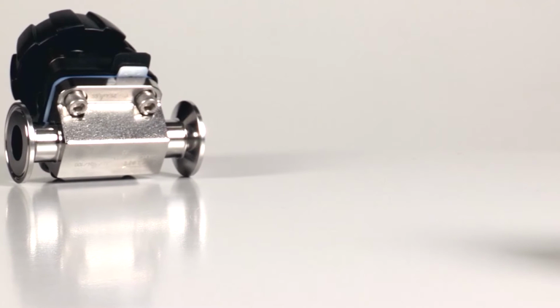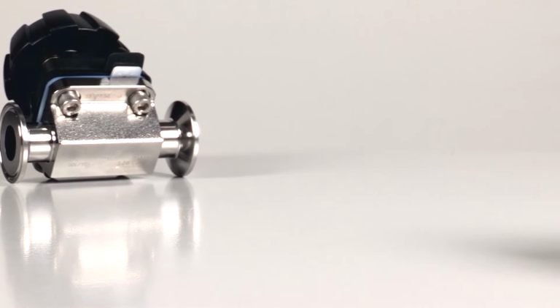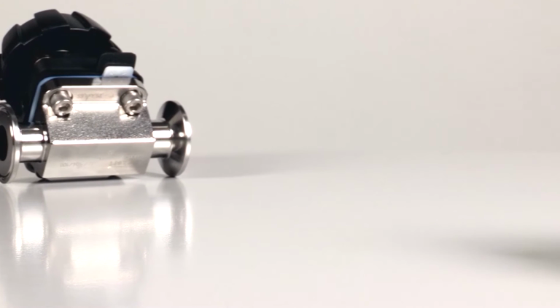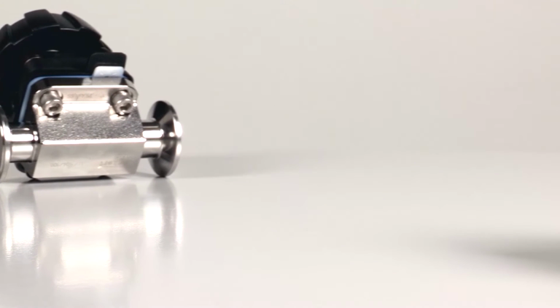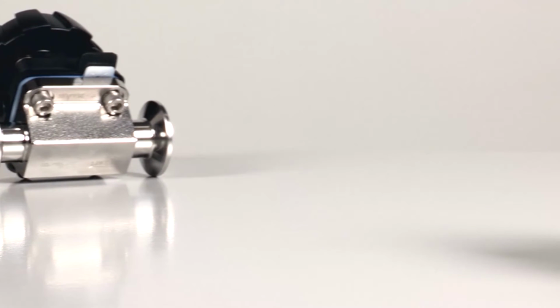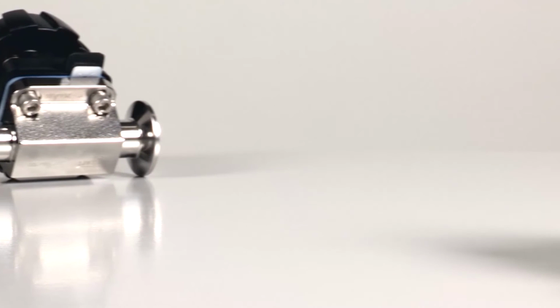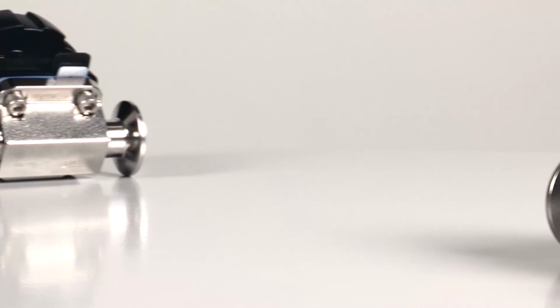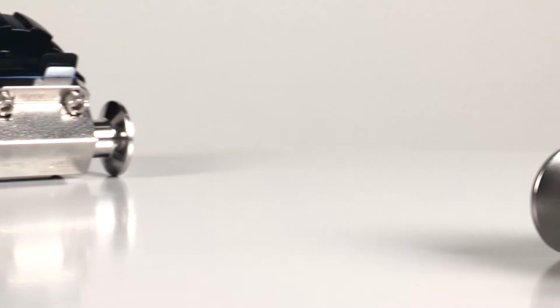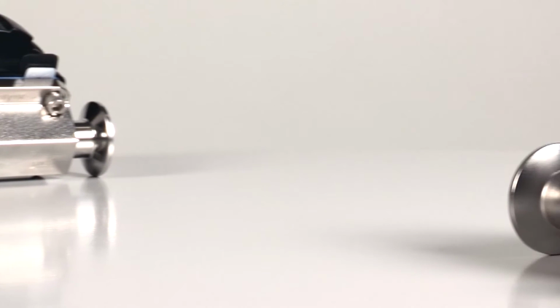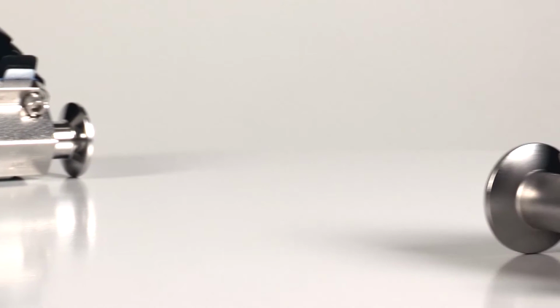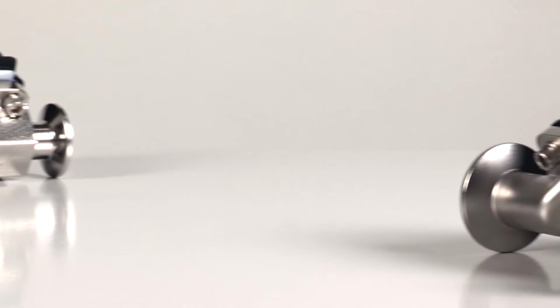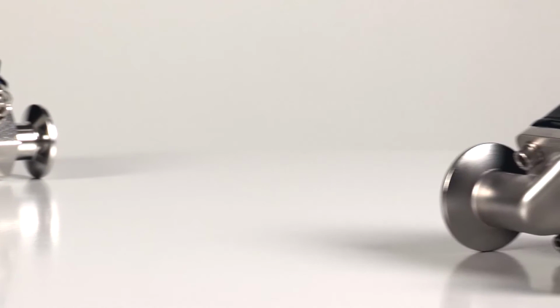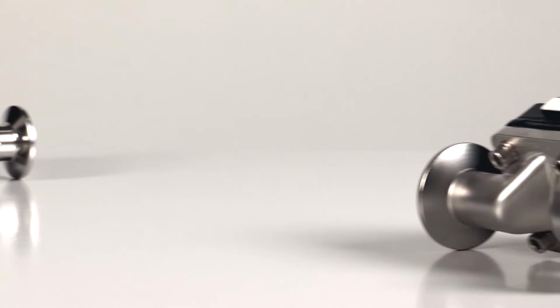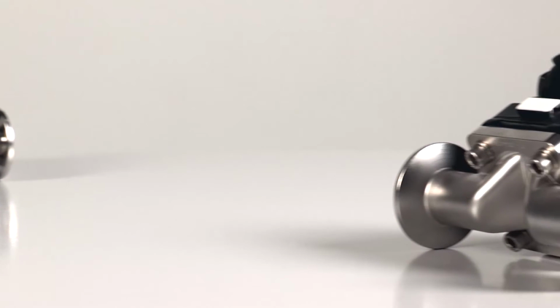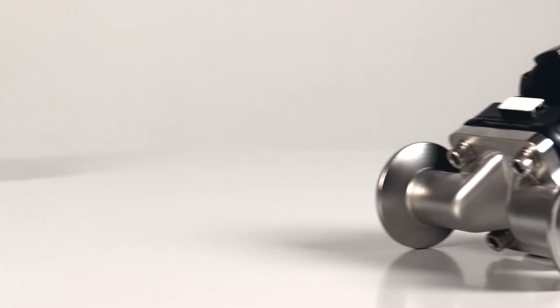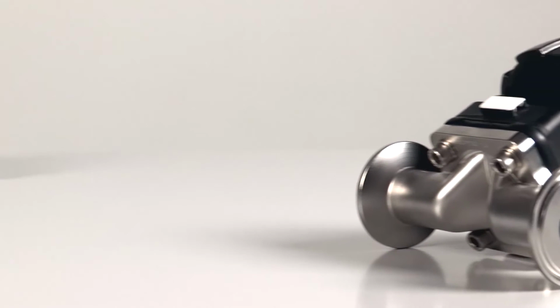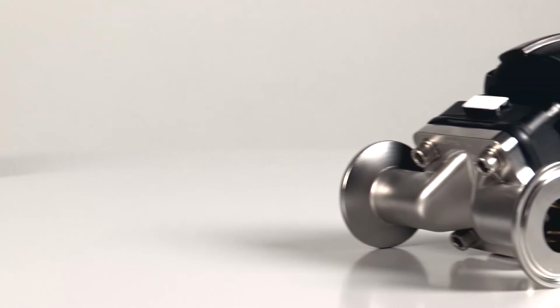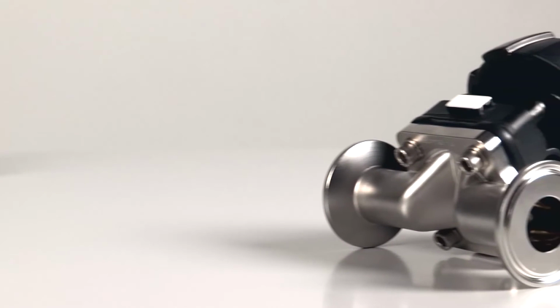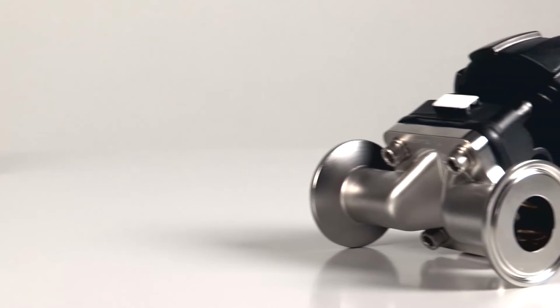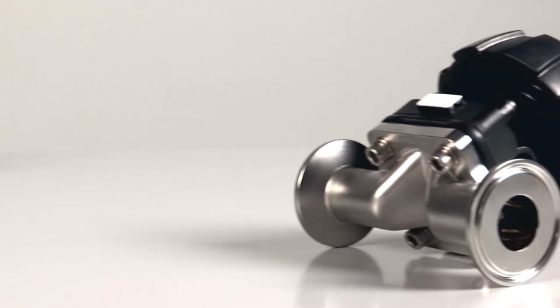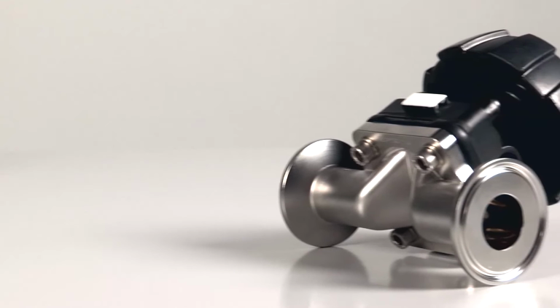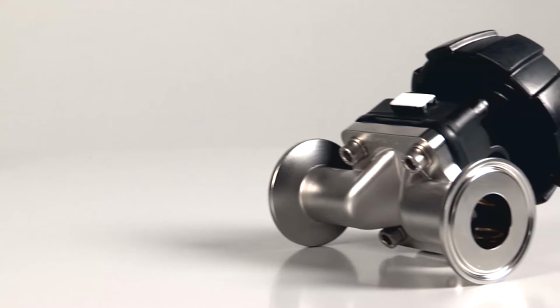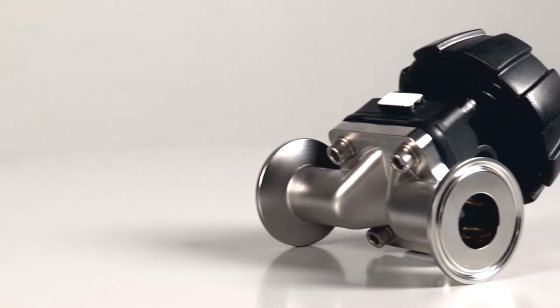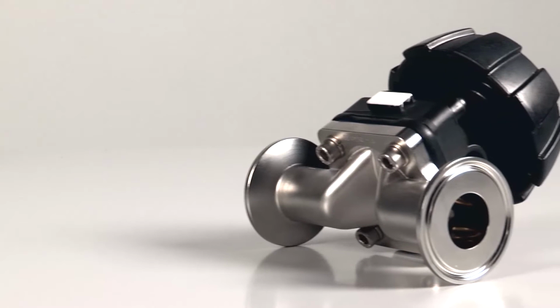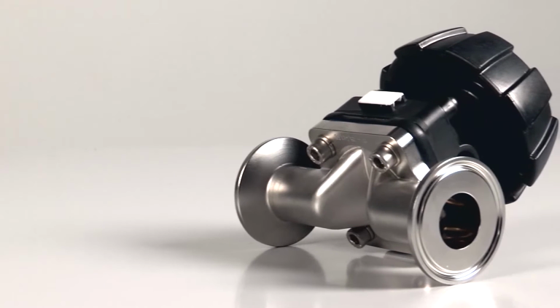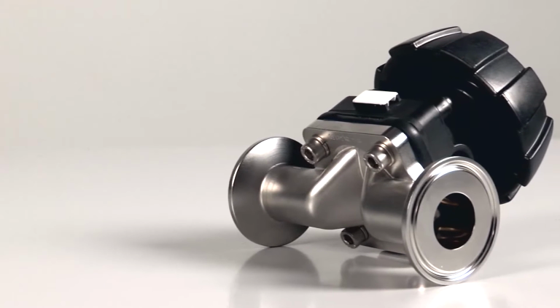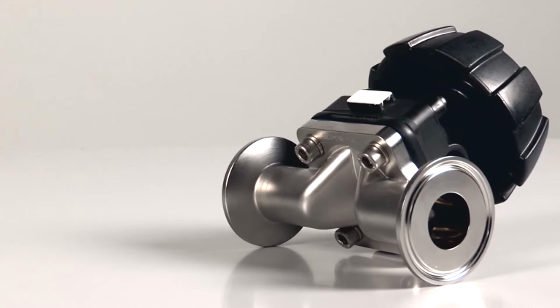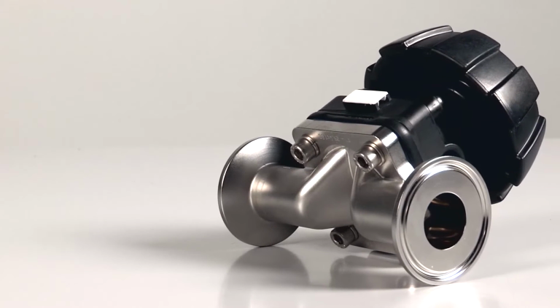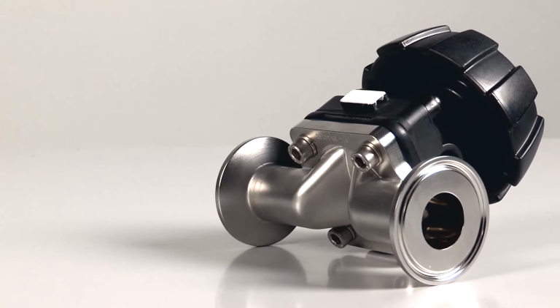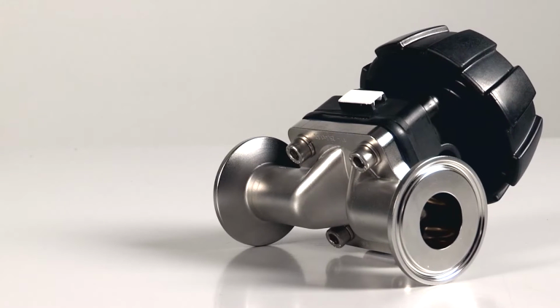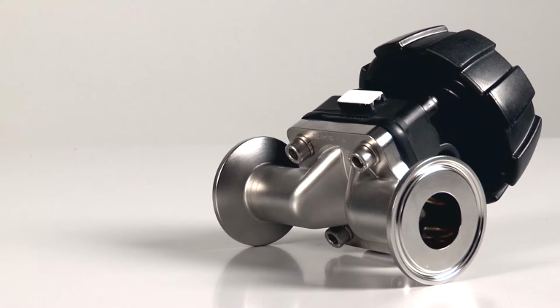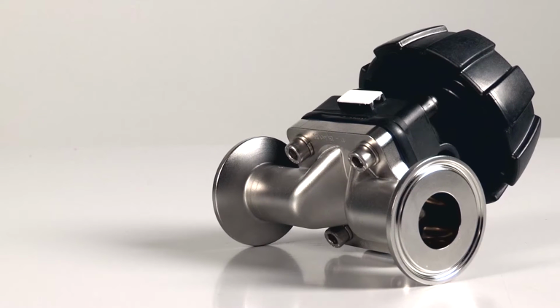This is Burkitt's new hydroformed tube valve diaphragm body — the new benchmark for efficient hygienic valve design.